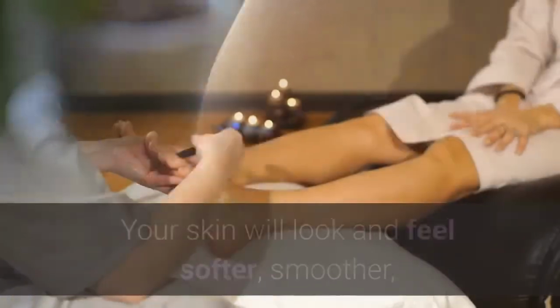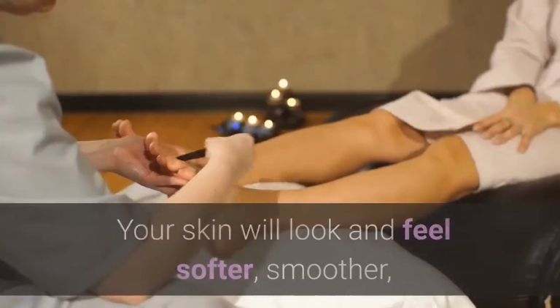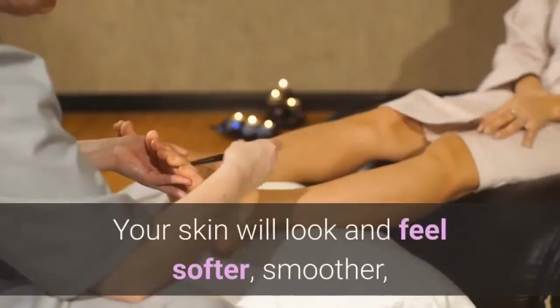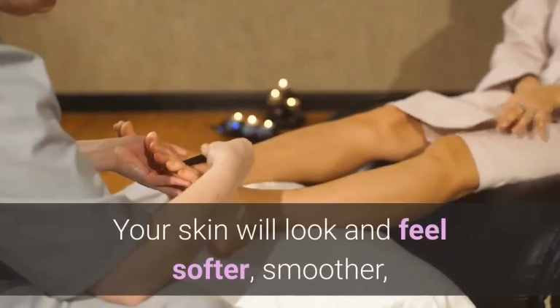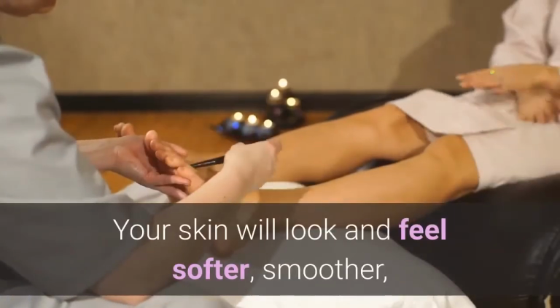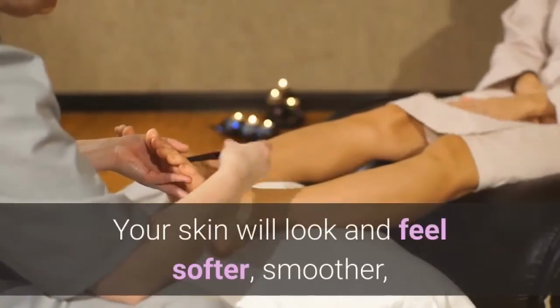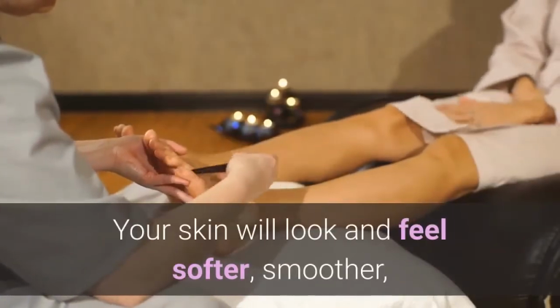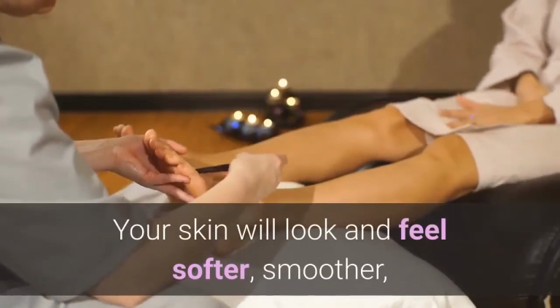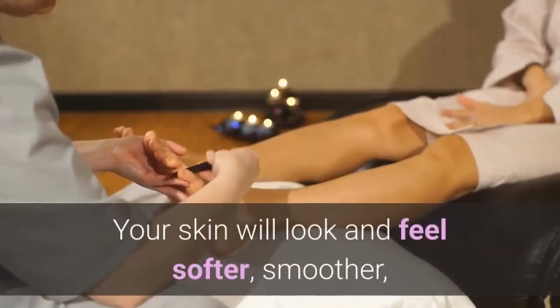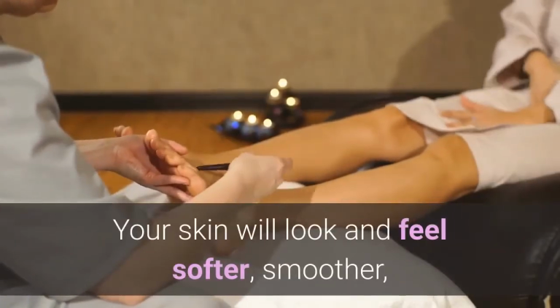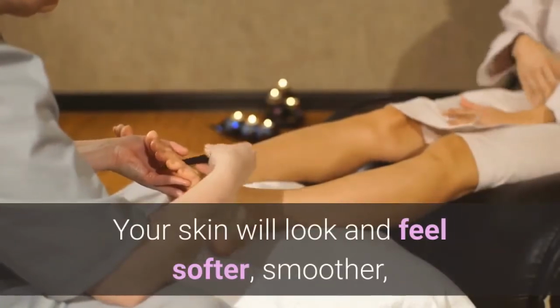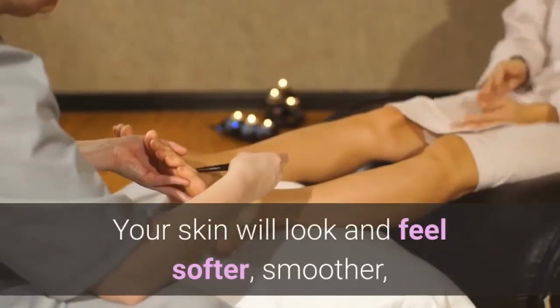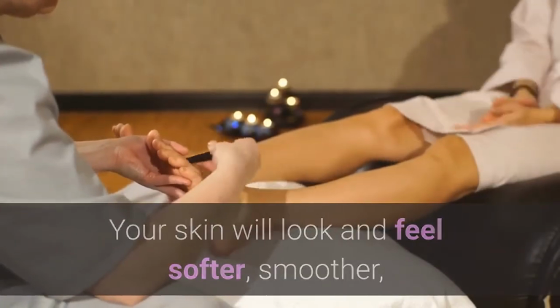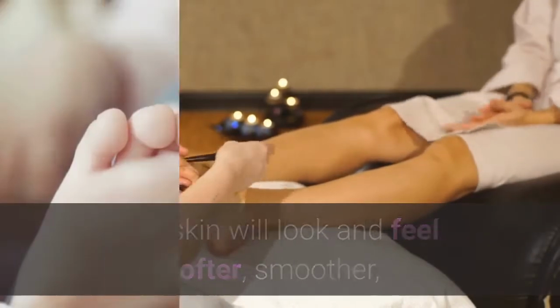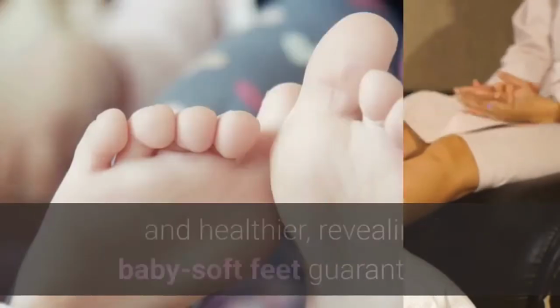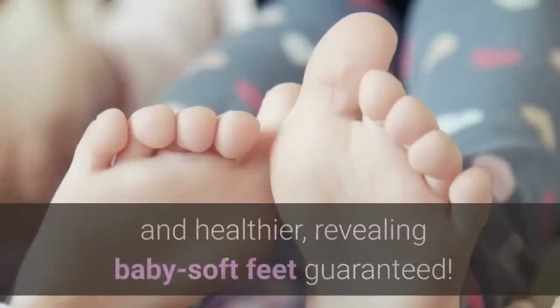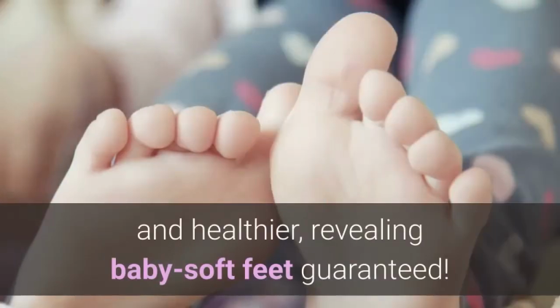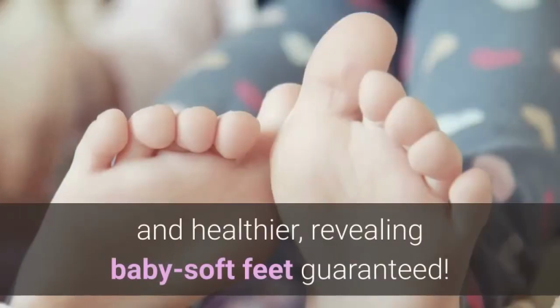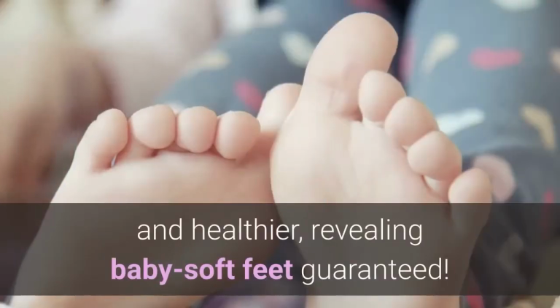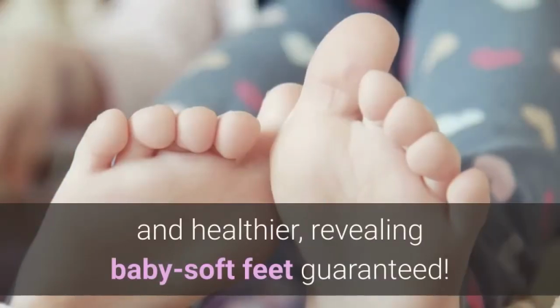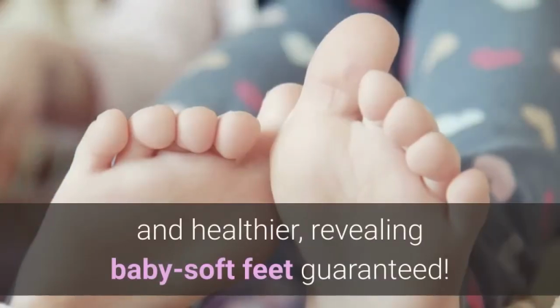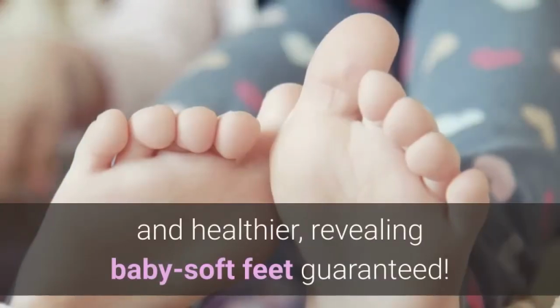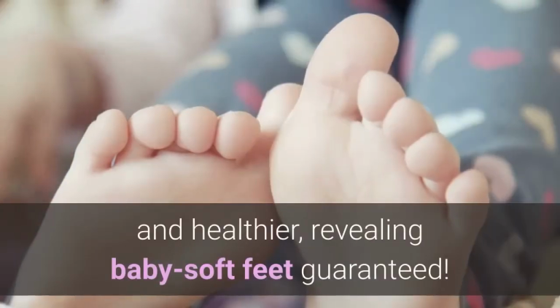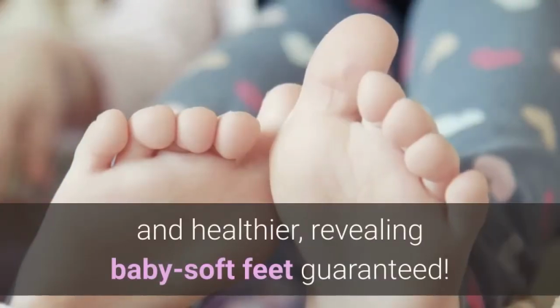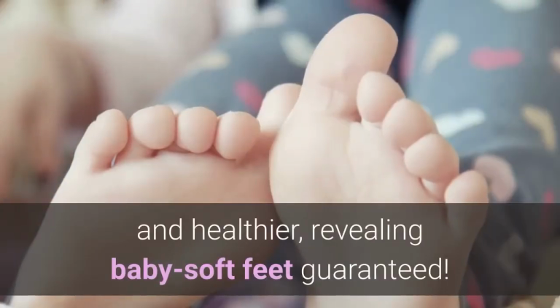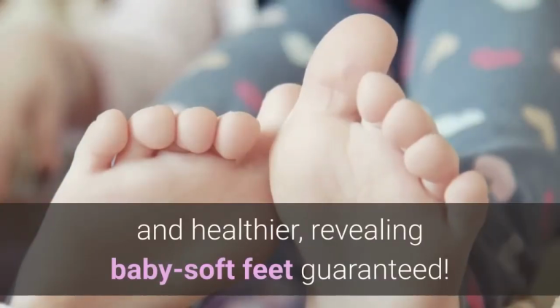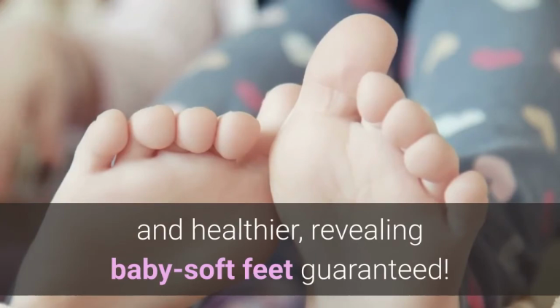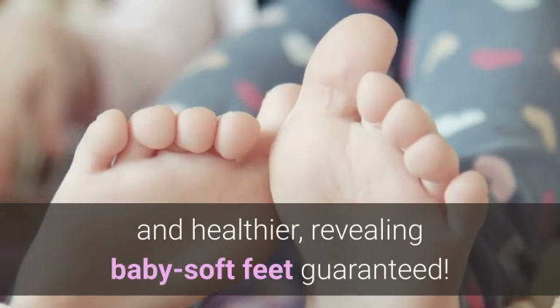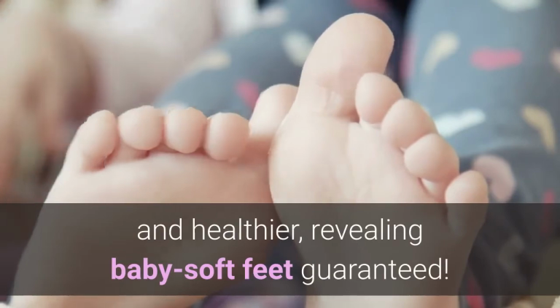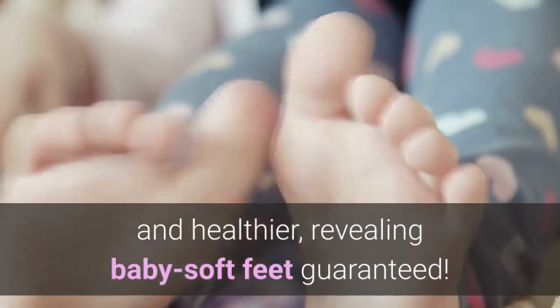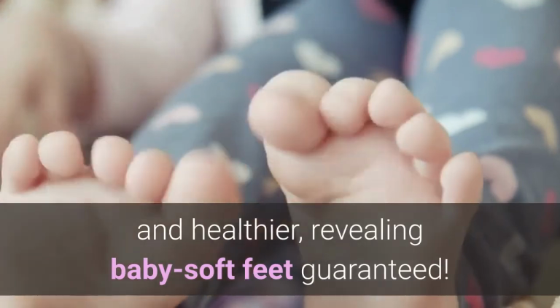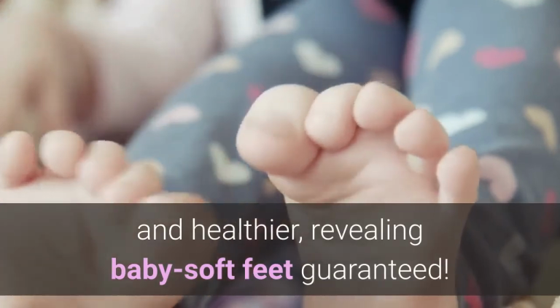Your skin will look and feel softer, smoother, and healthier, revealing baby soft feet guaranteed.